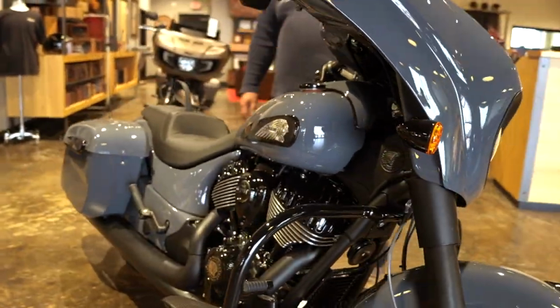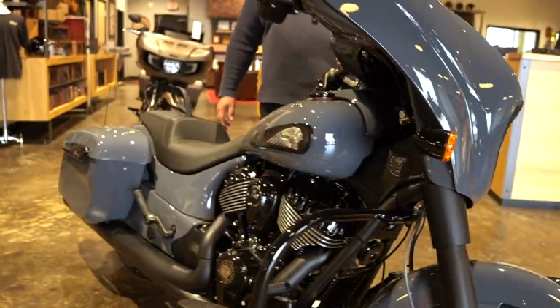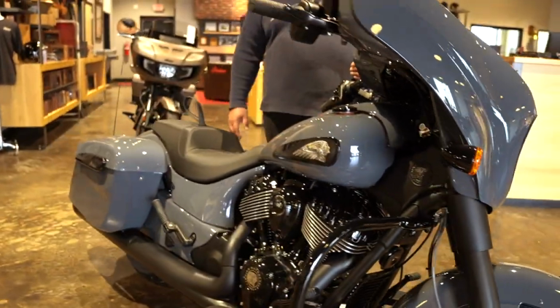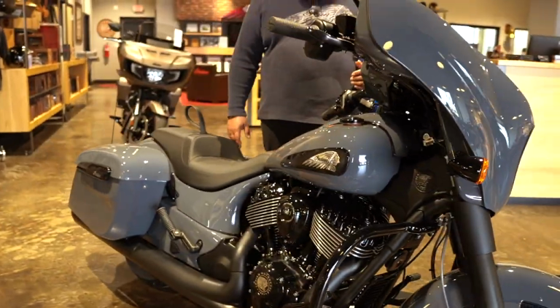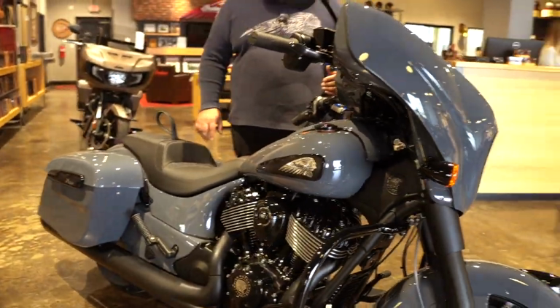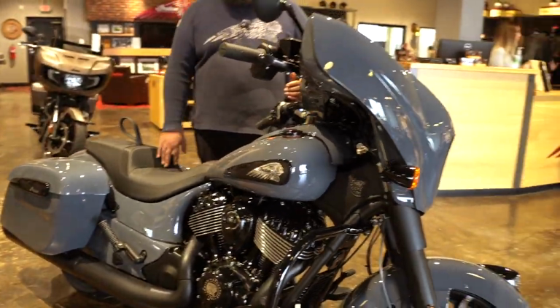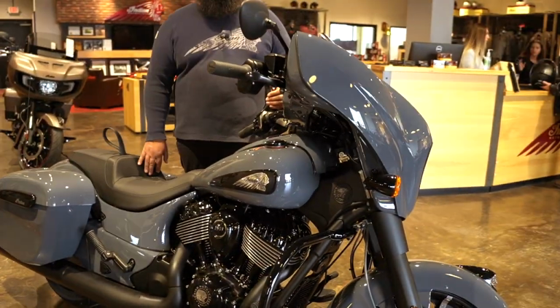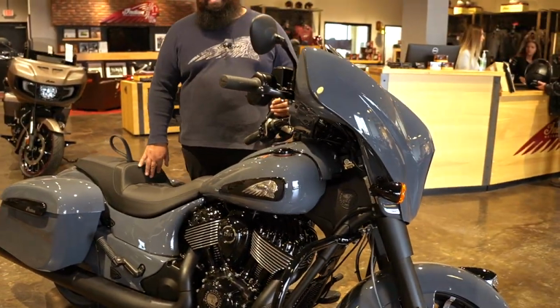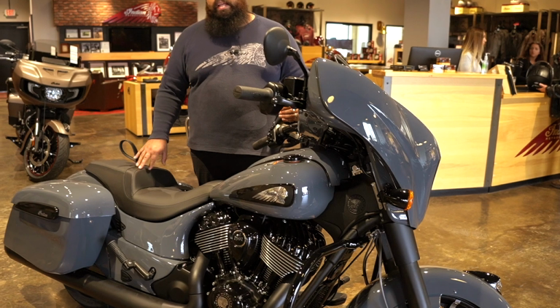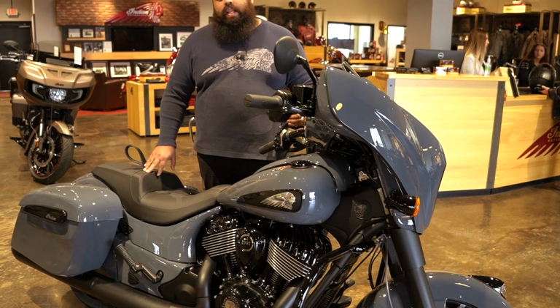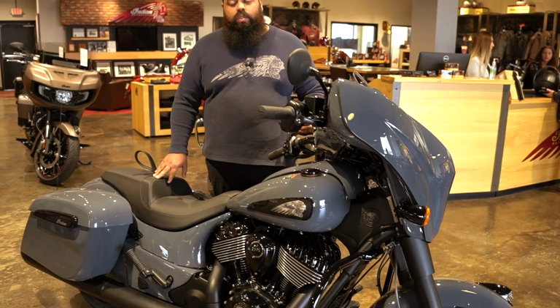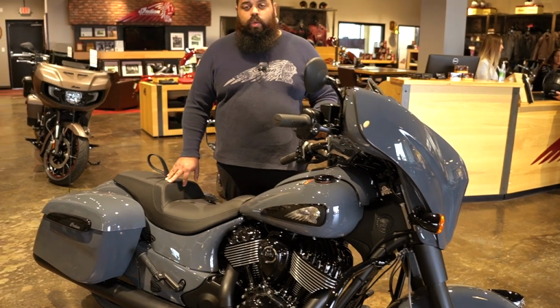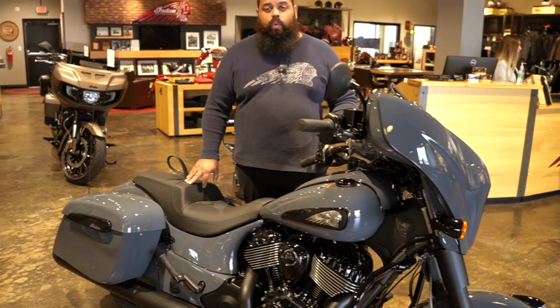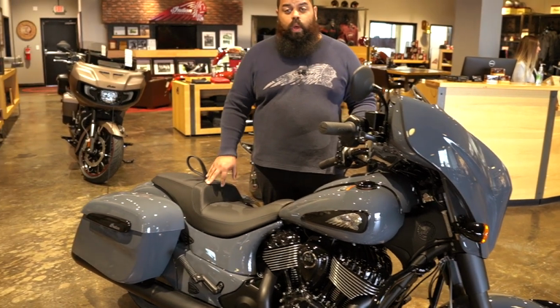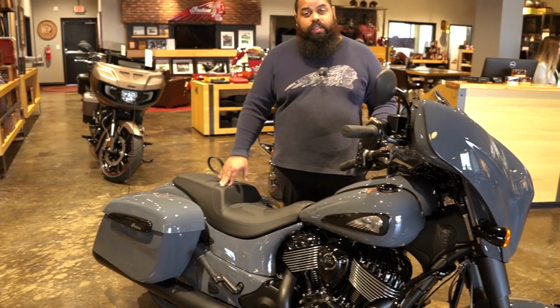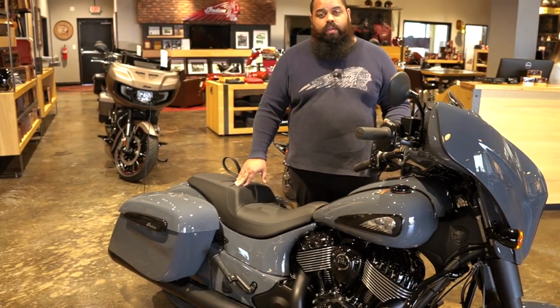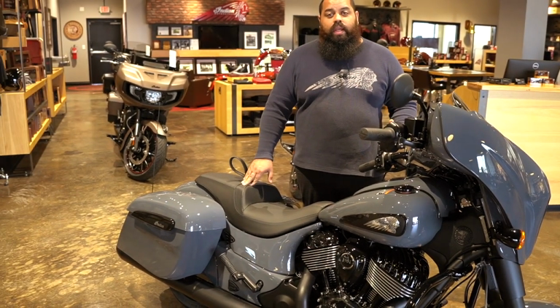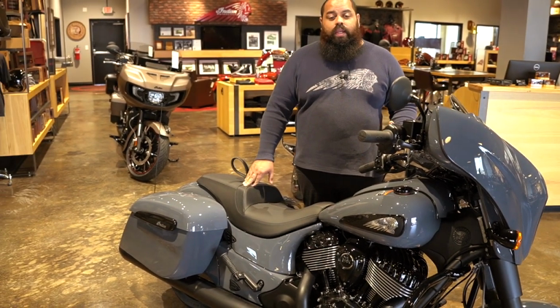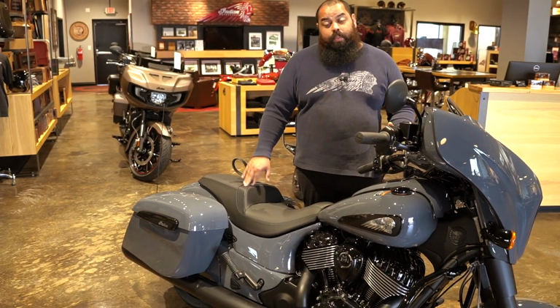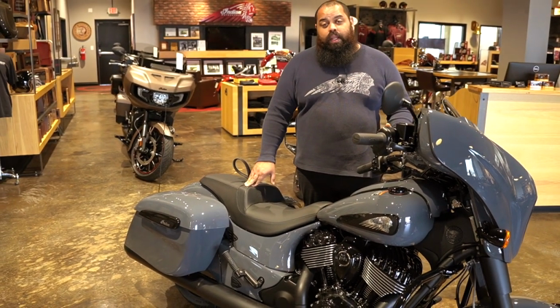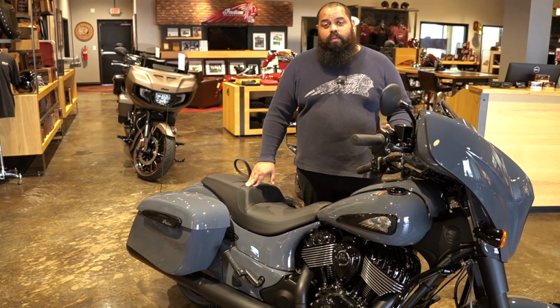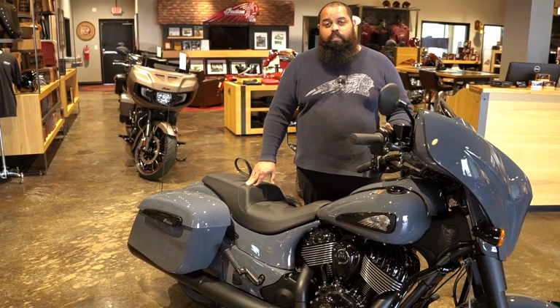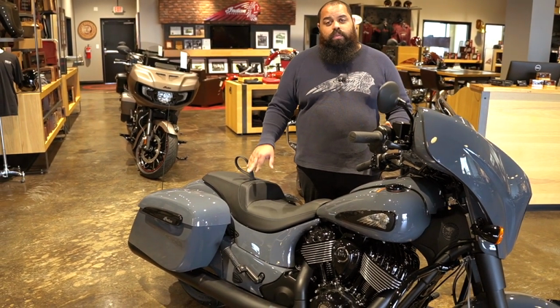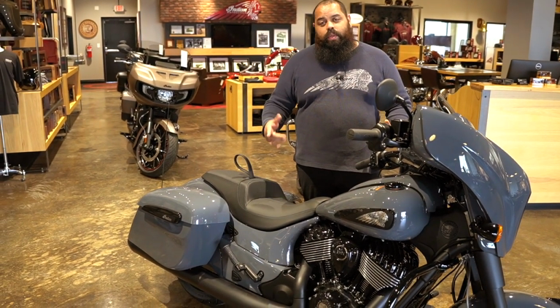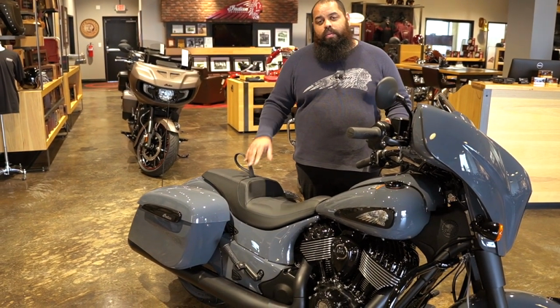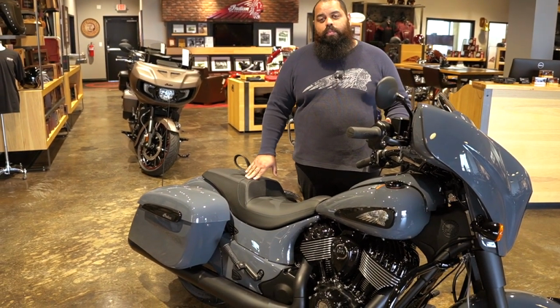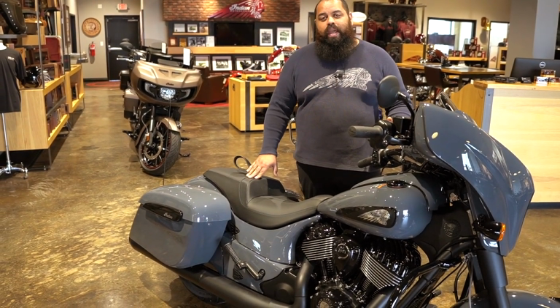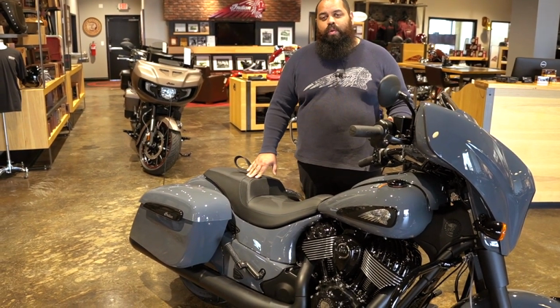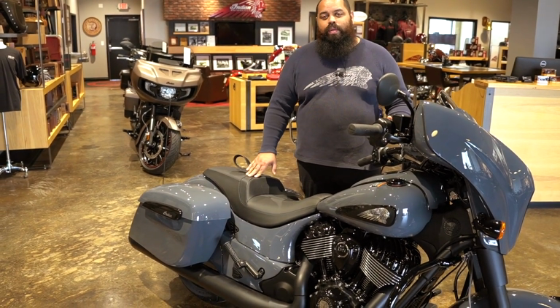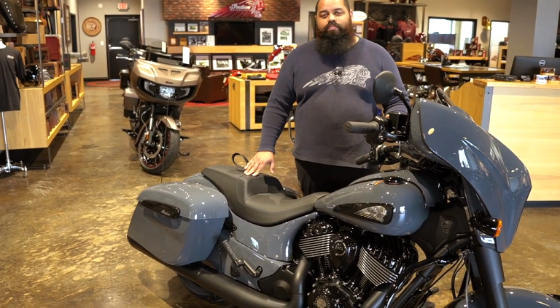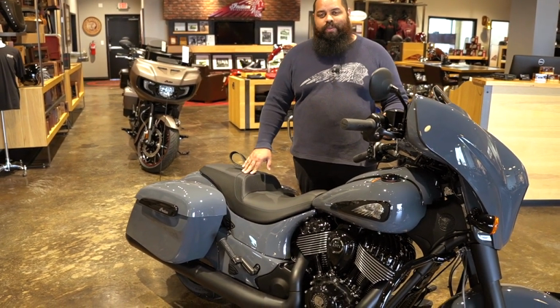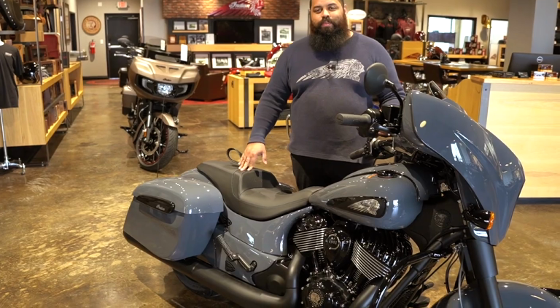The last one did not last that long, so while it's here, come and get it. My name is Josue again with Bell County Motor Works here in Temple.